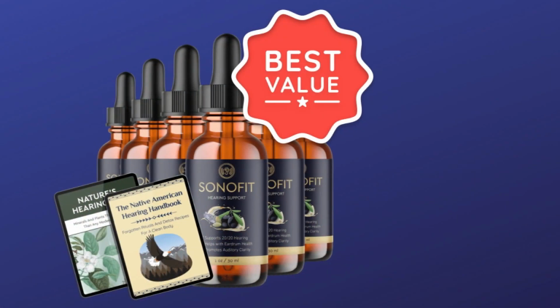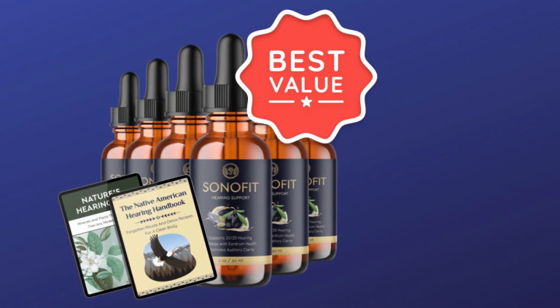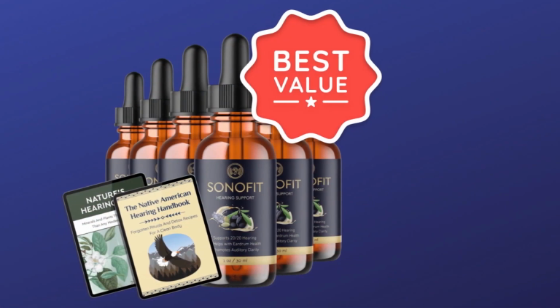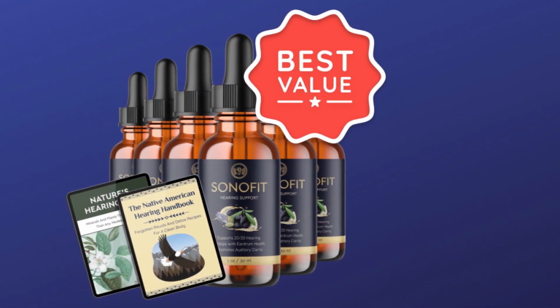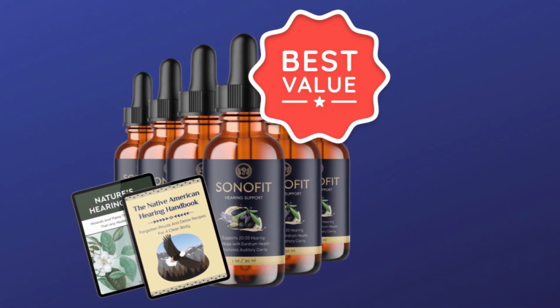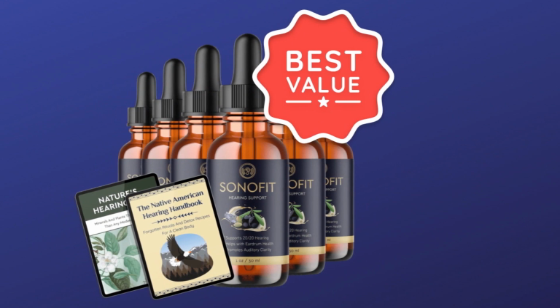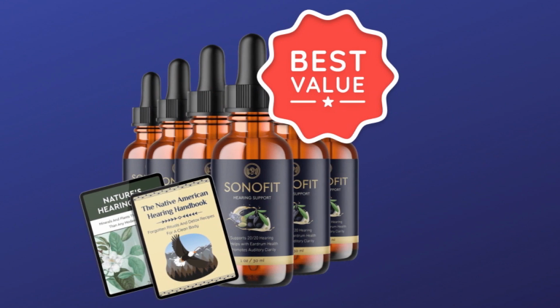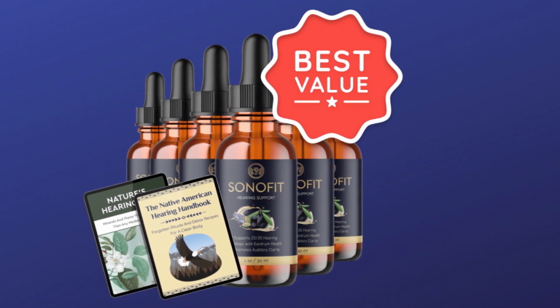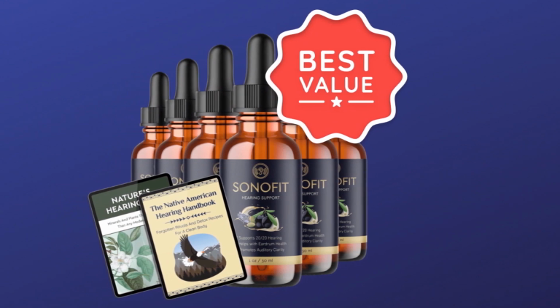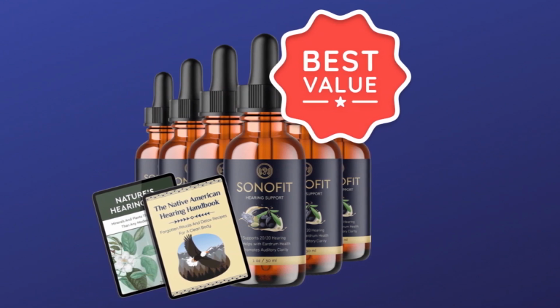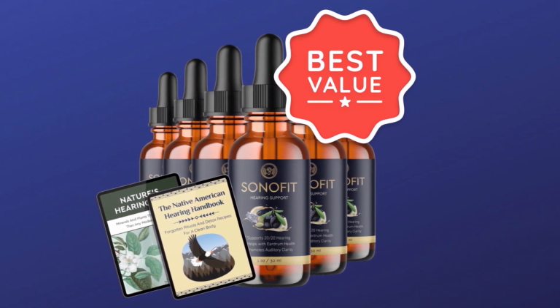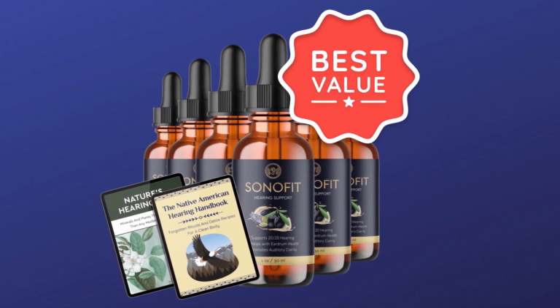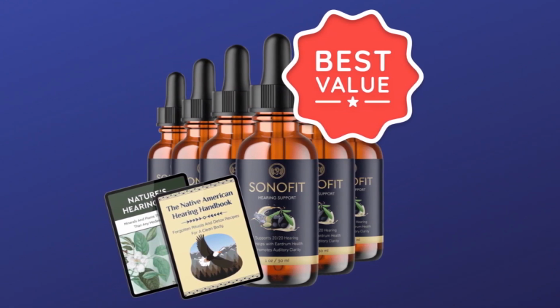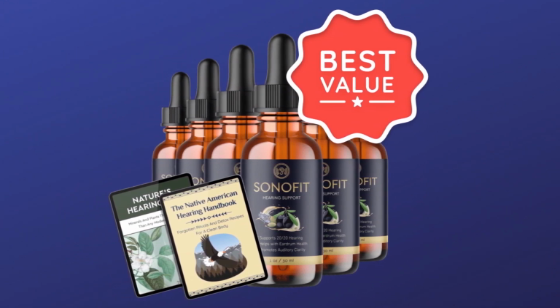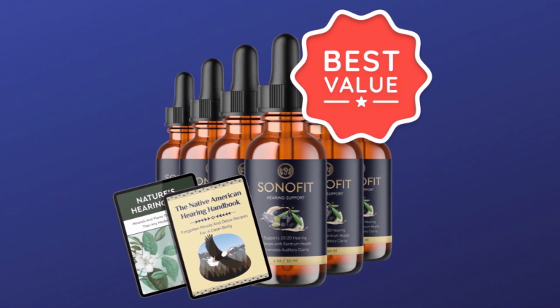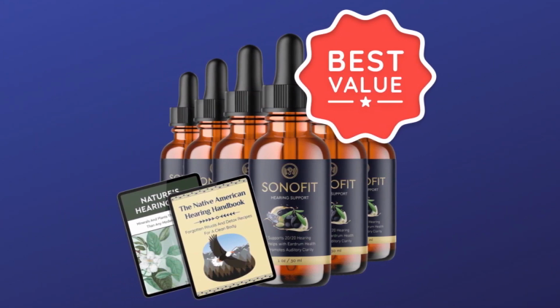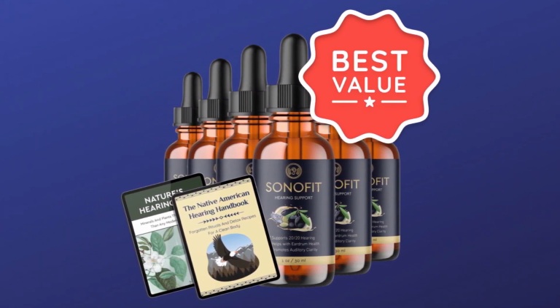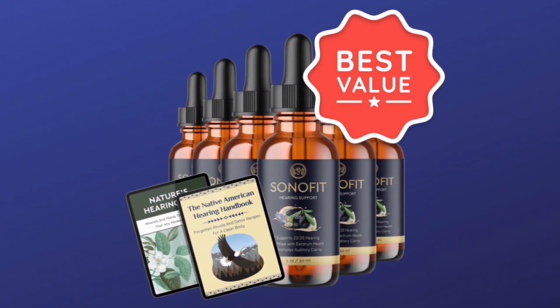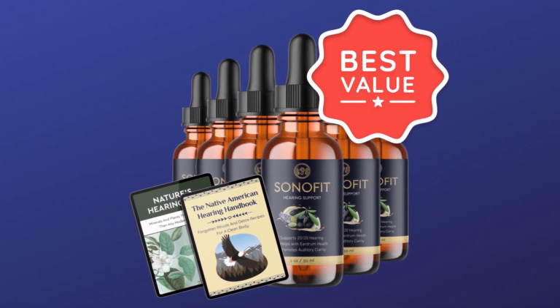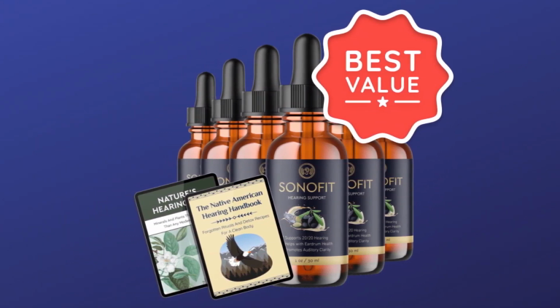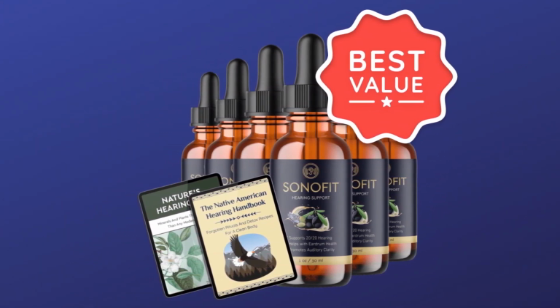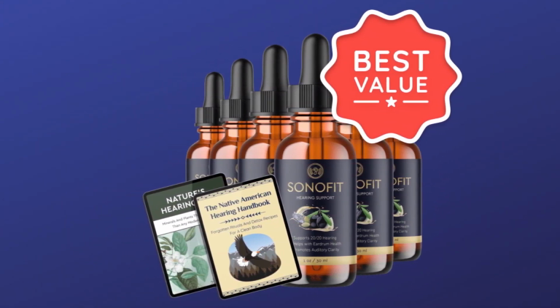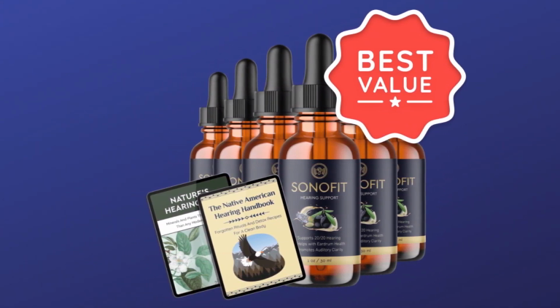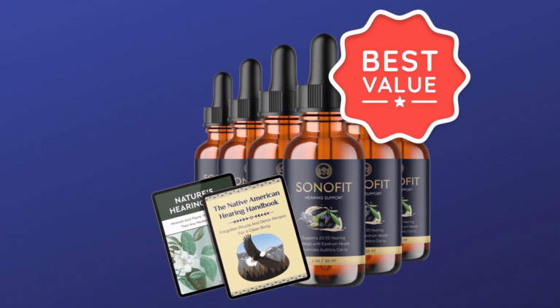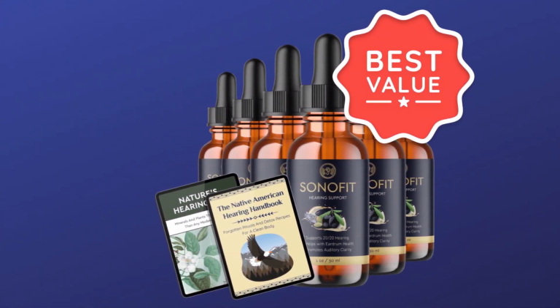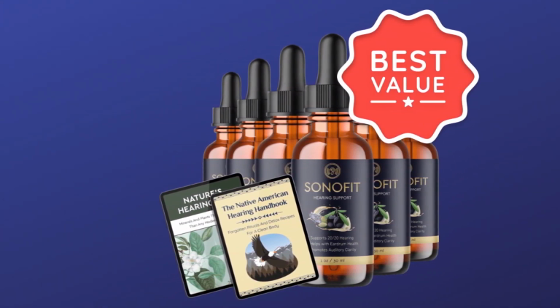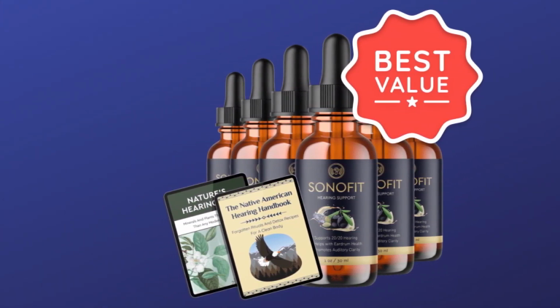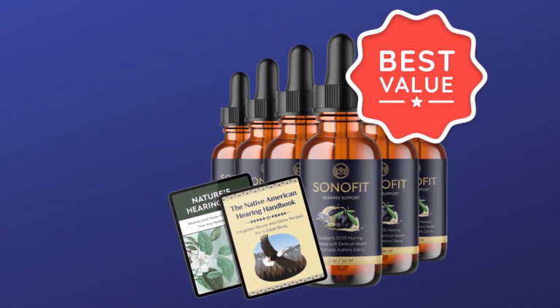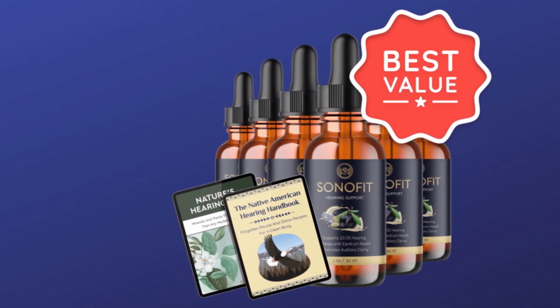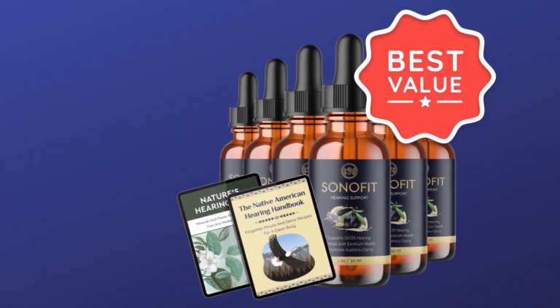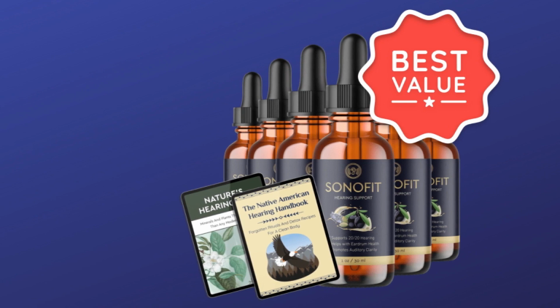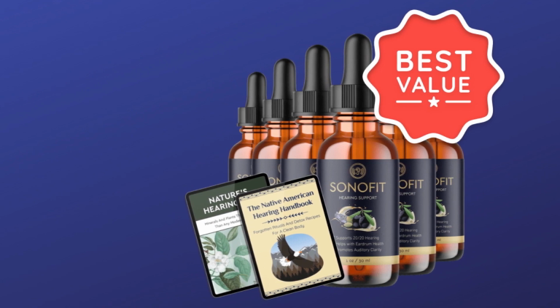The package with six bottles is the most recommended because it makes the Sonofit unit price much more financially advantageous.